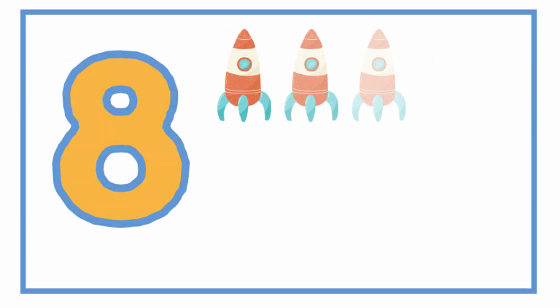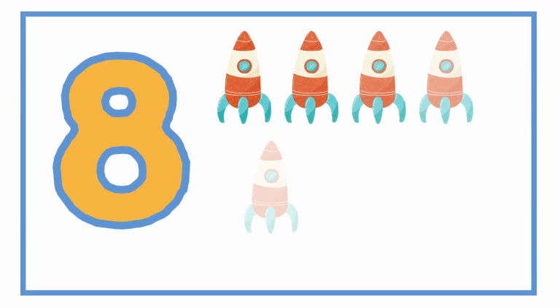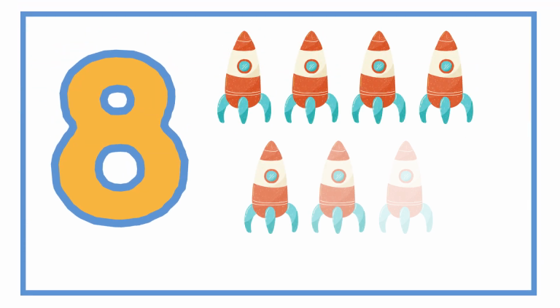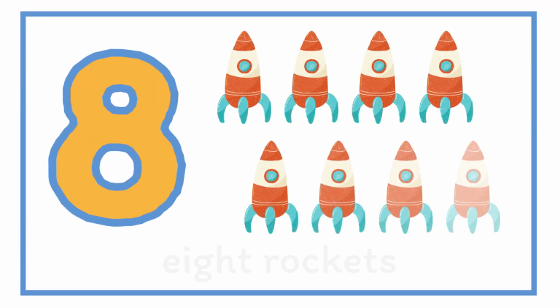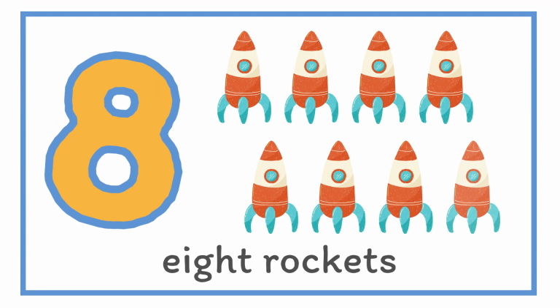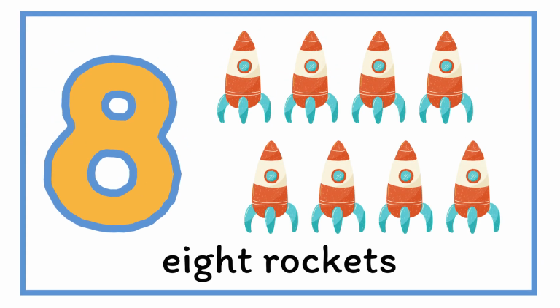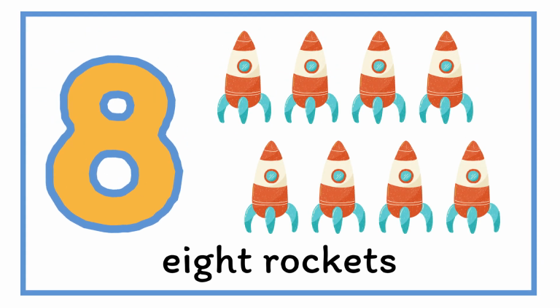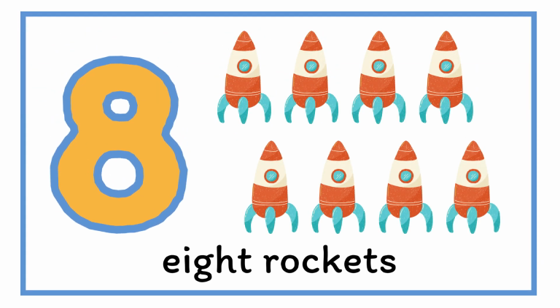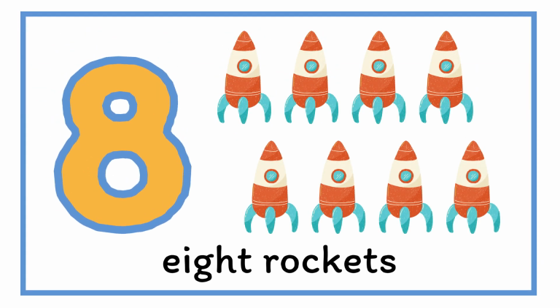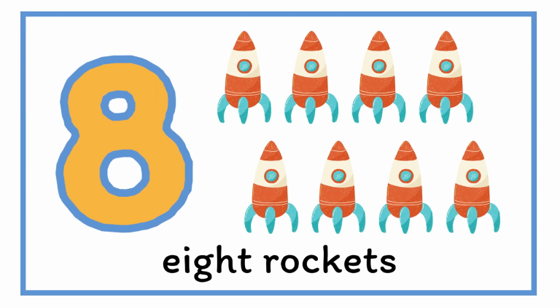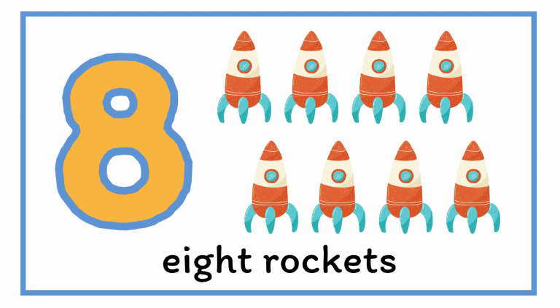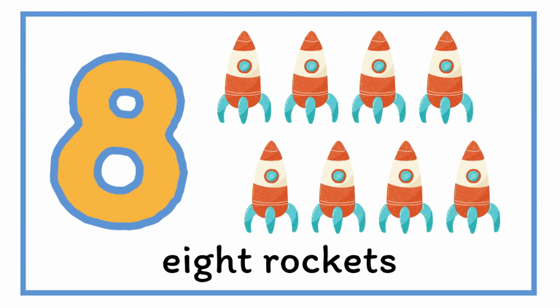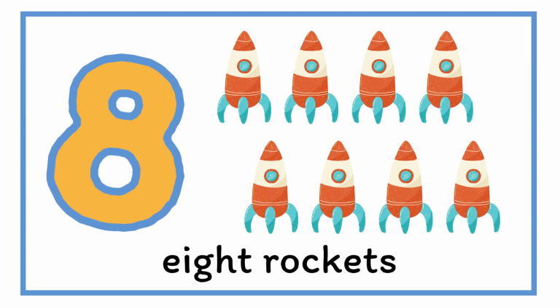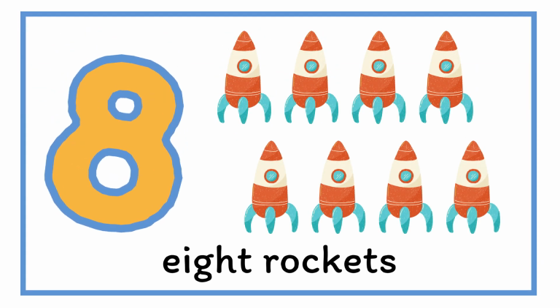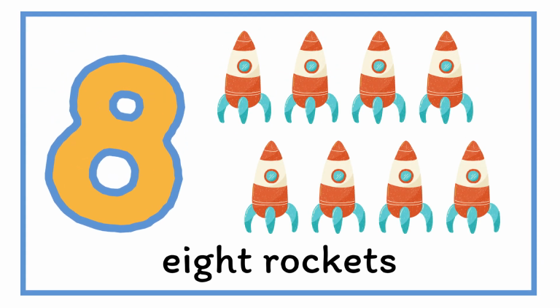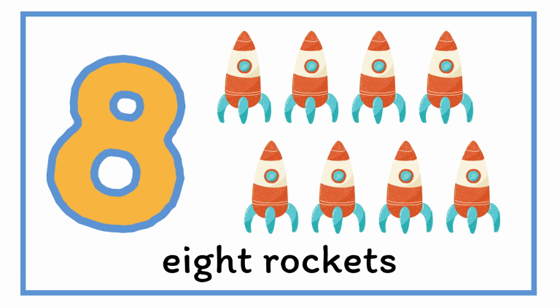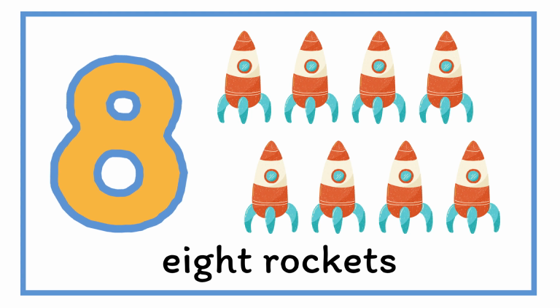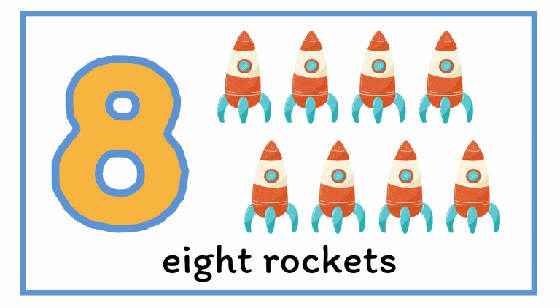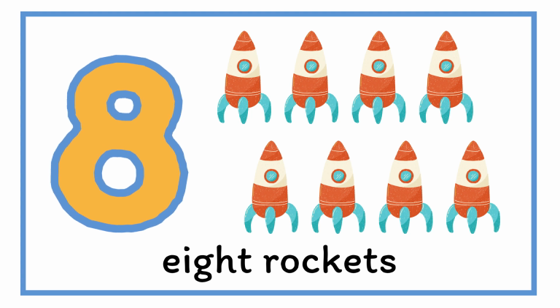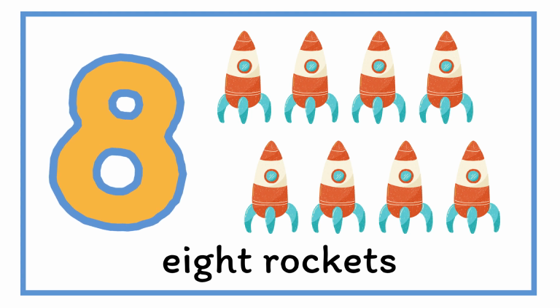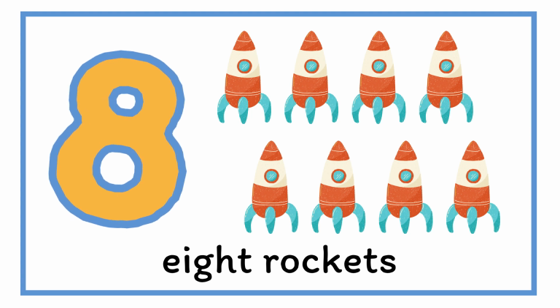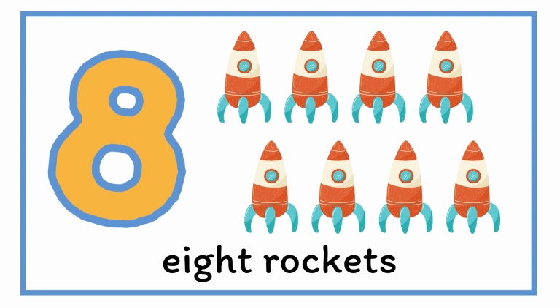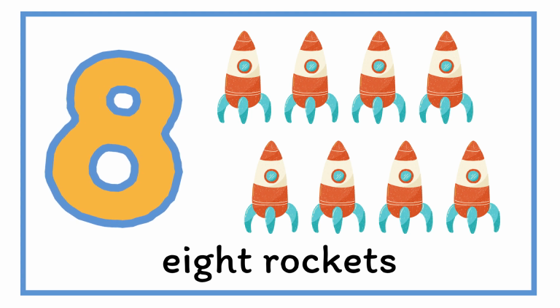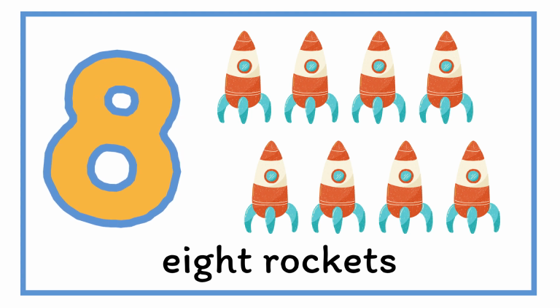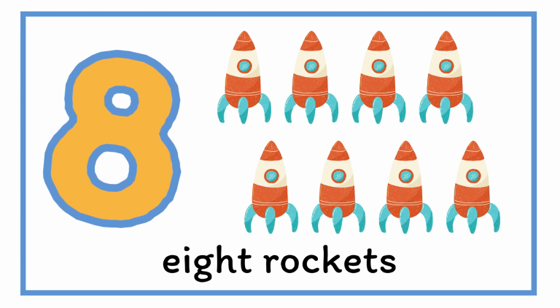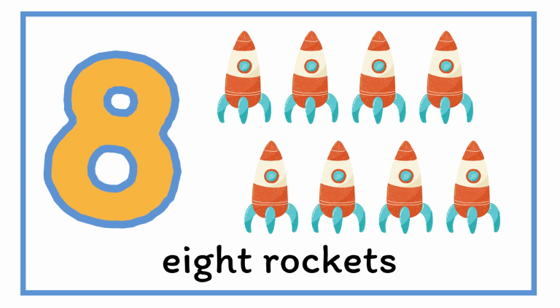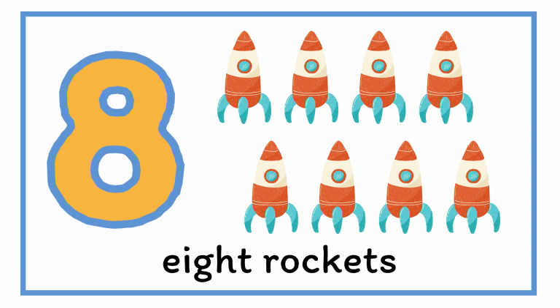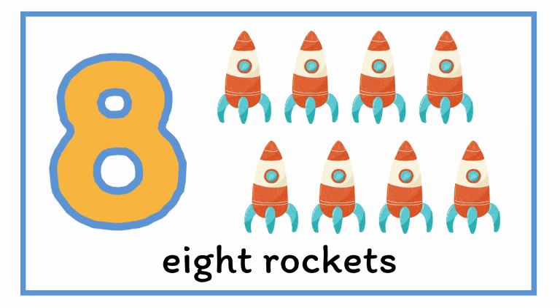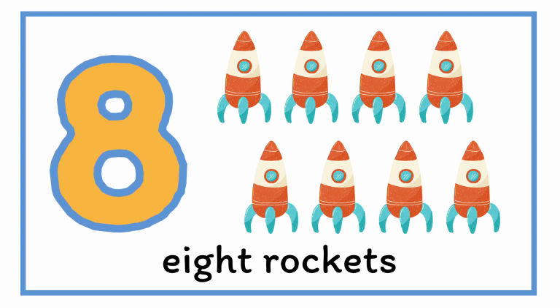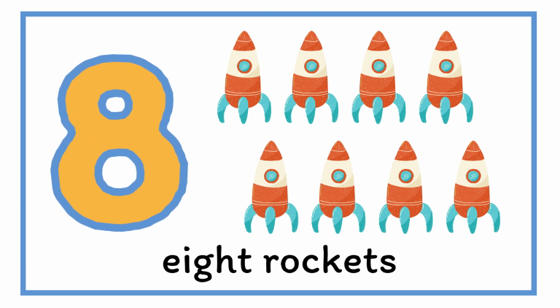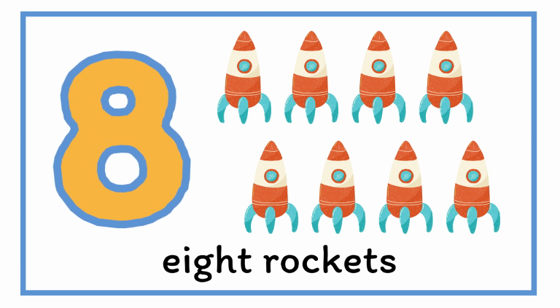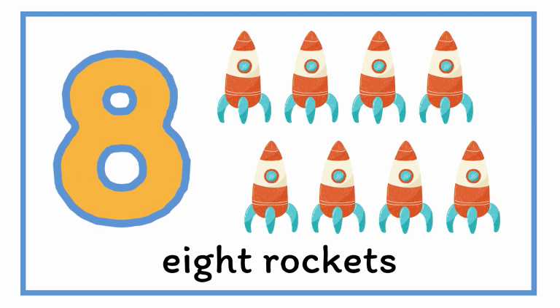Next is number eight. Ready to go to space, we have eight rockets here. Eight.